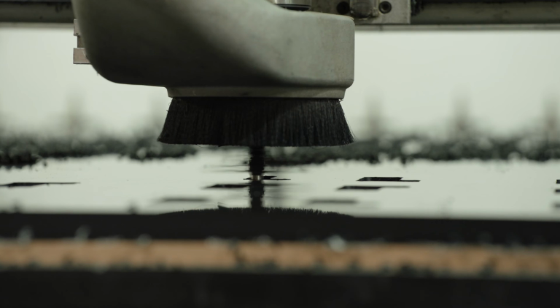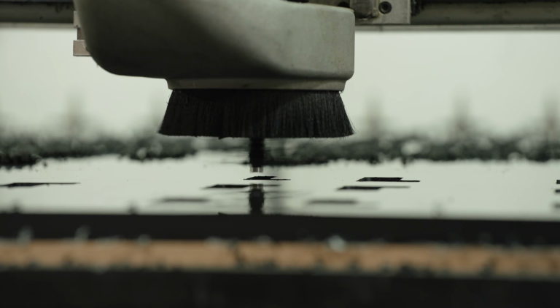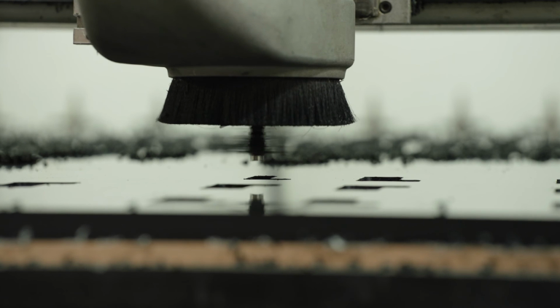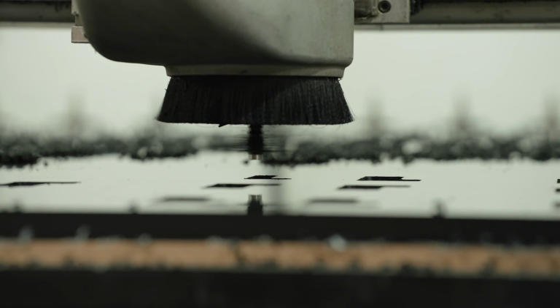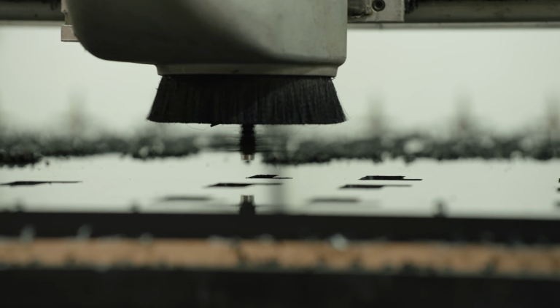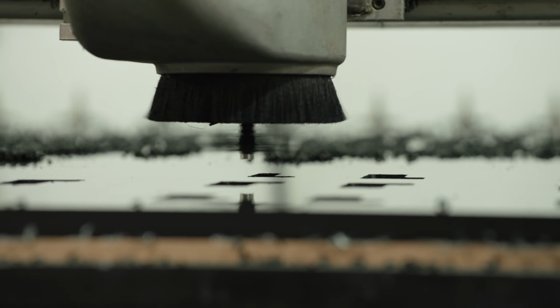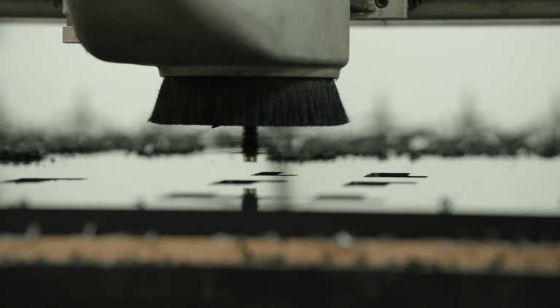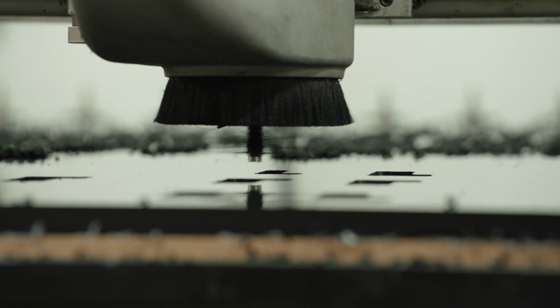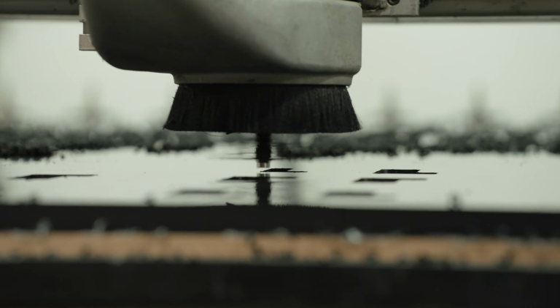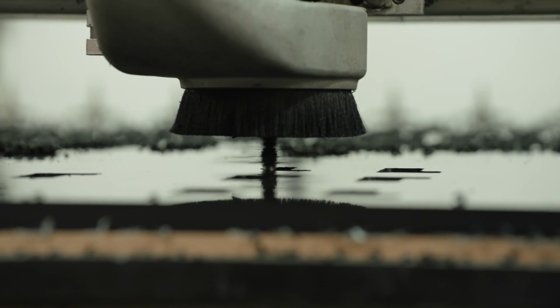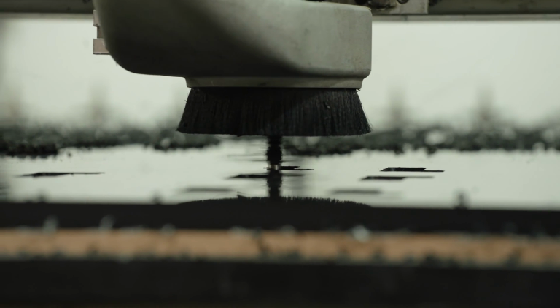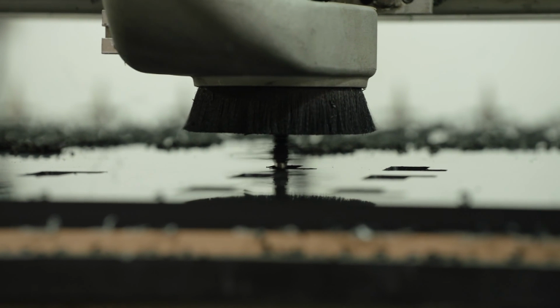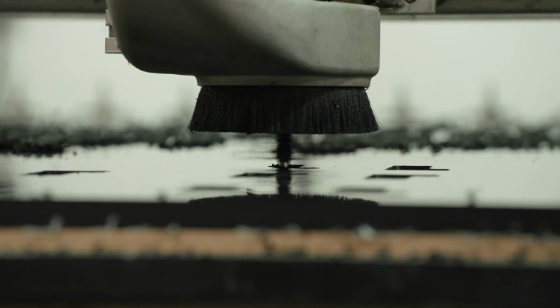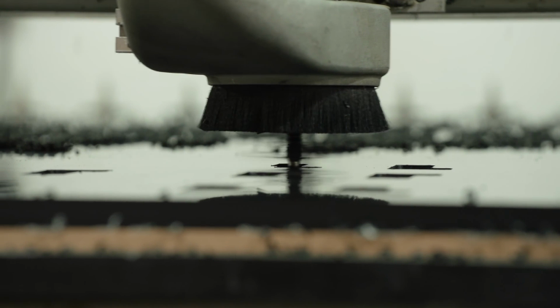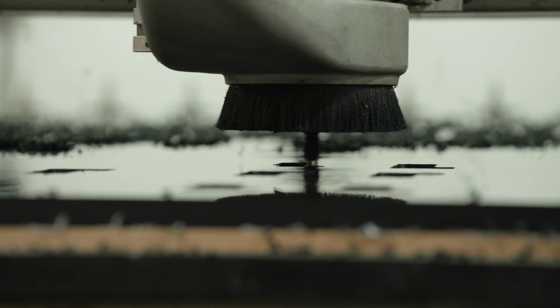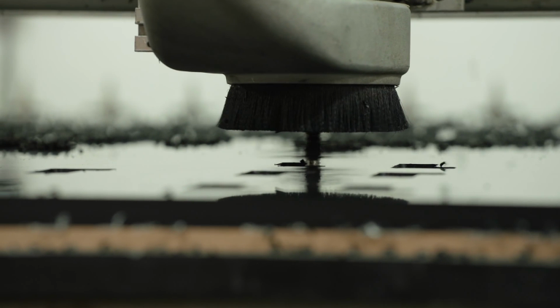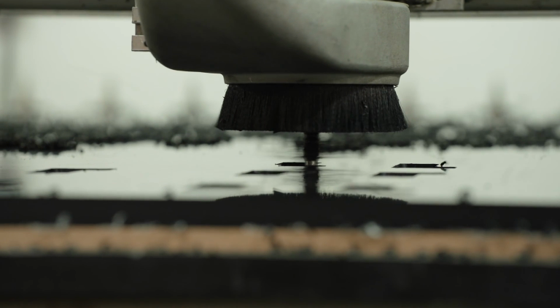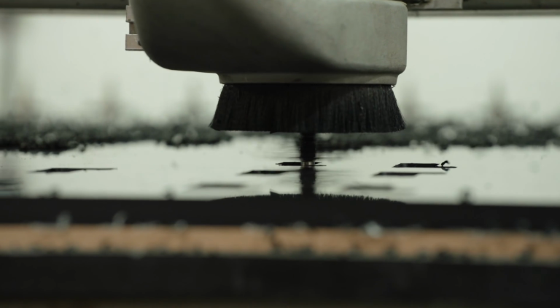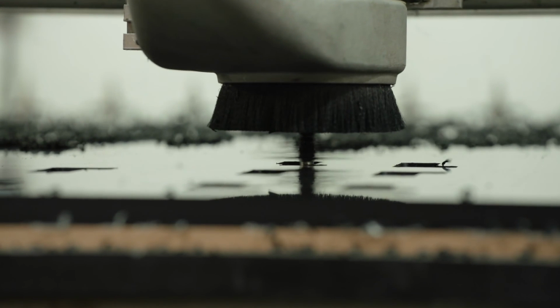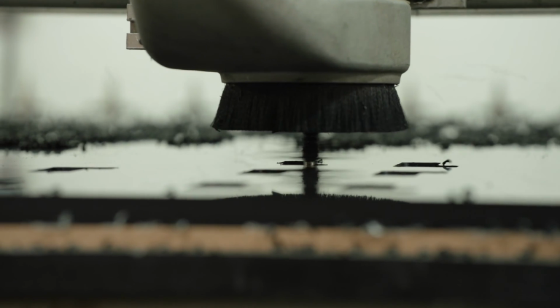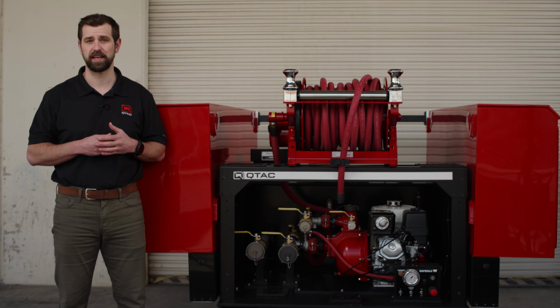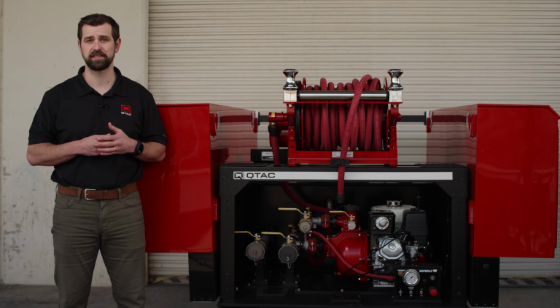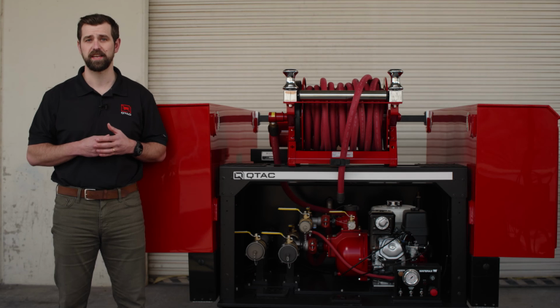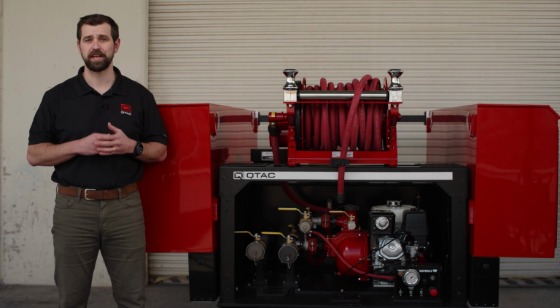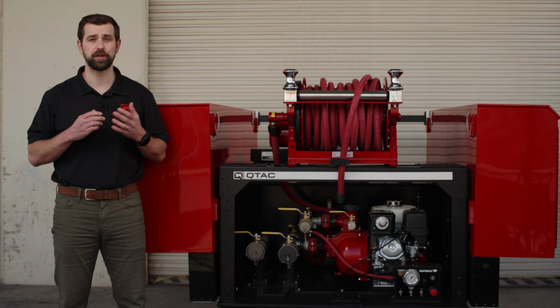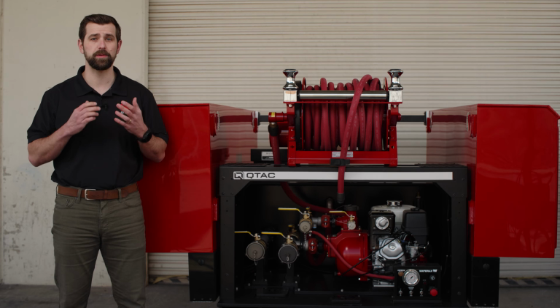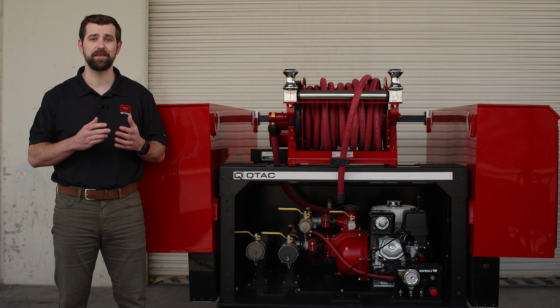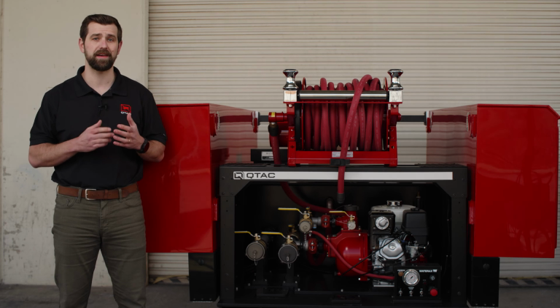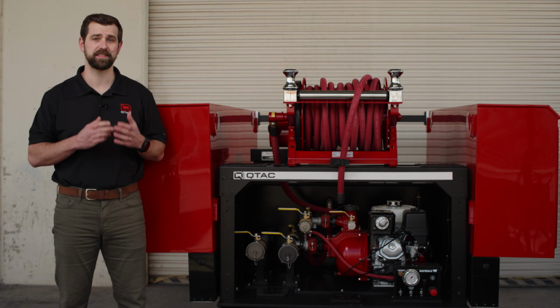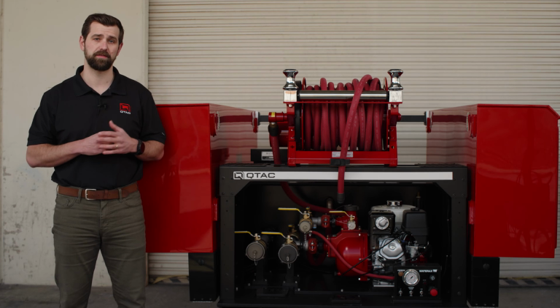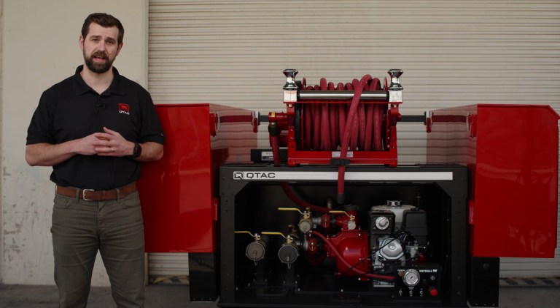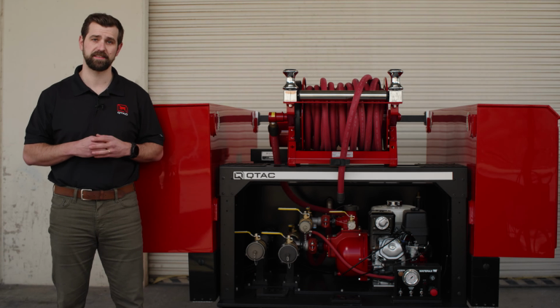Each tank is CNC cut, extrusion welded, and baffled according to NFPA guidelines, ensuring you never have to settle for less.